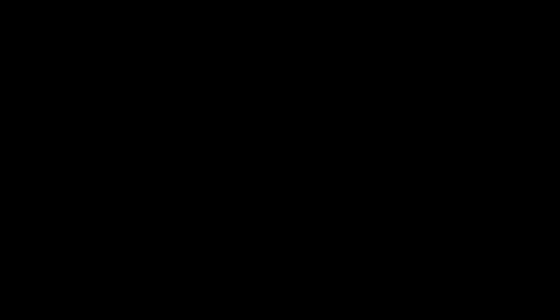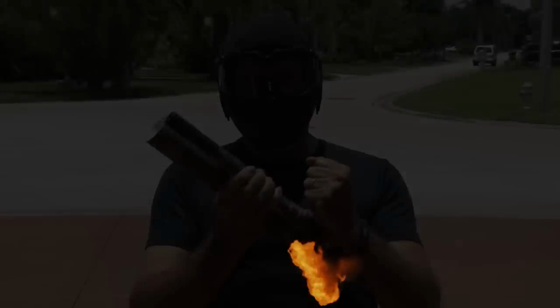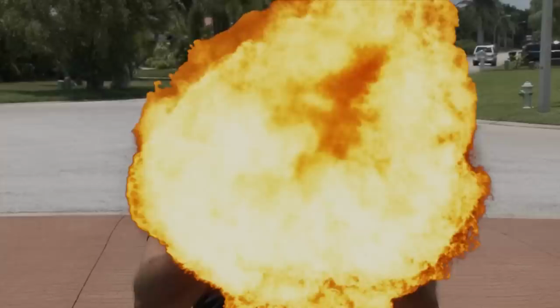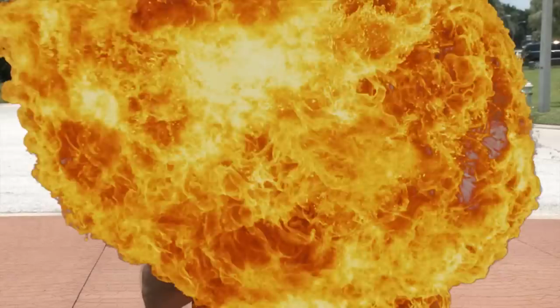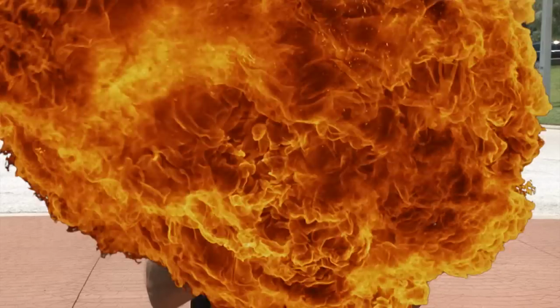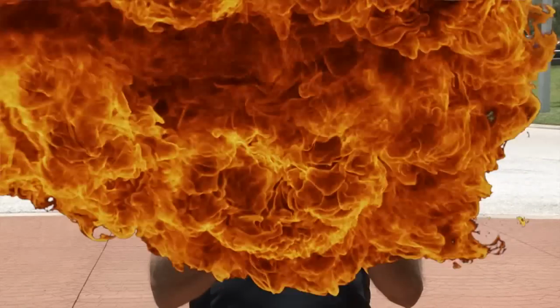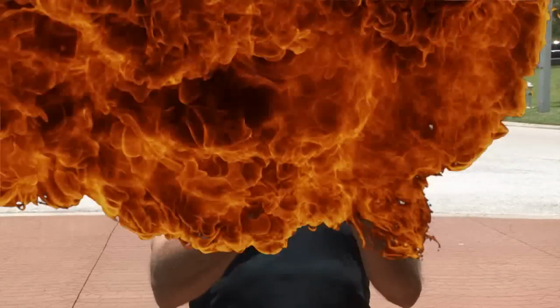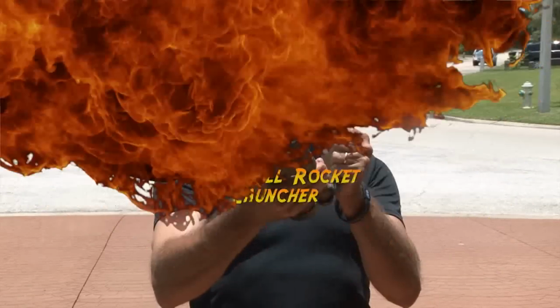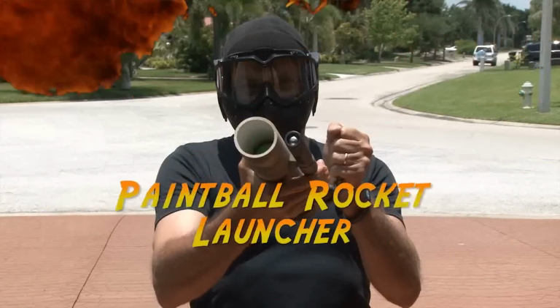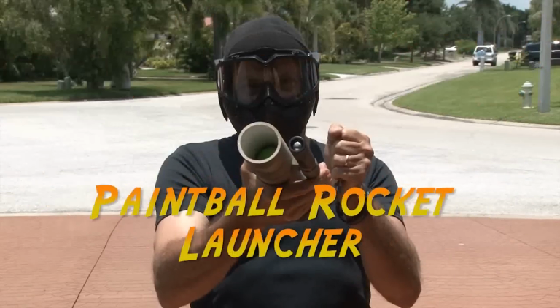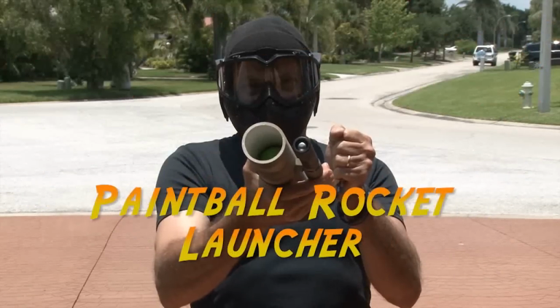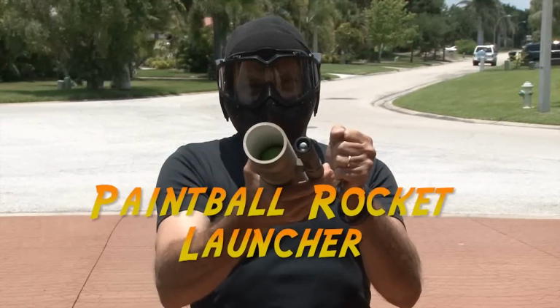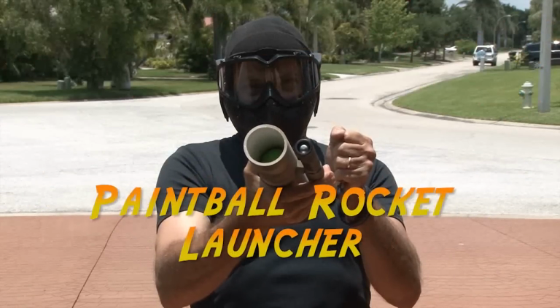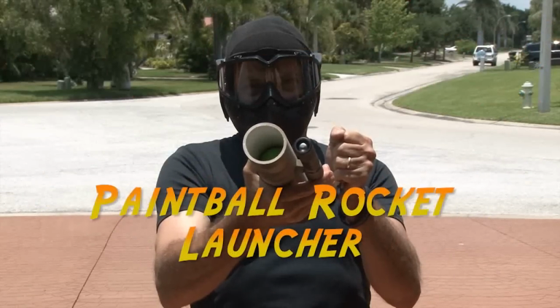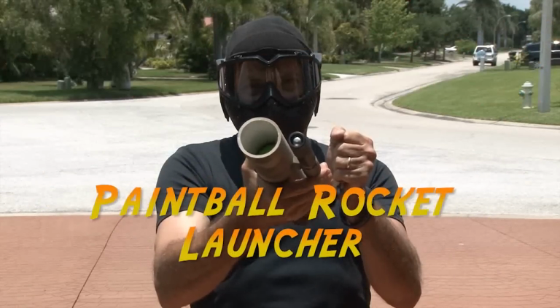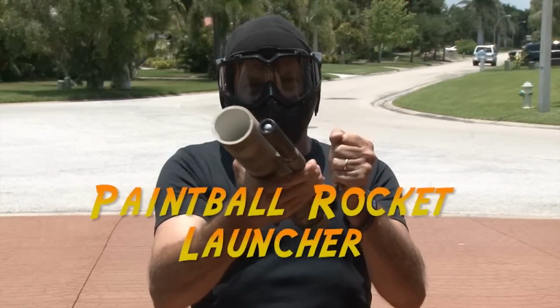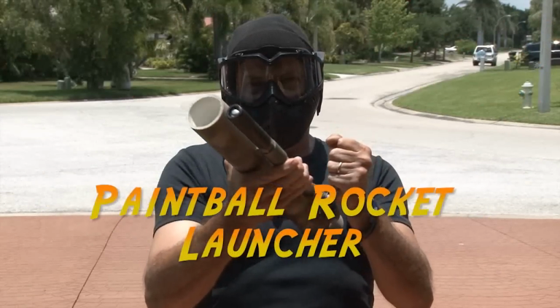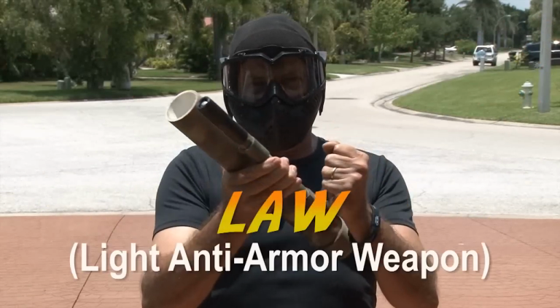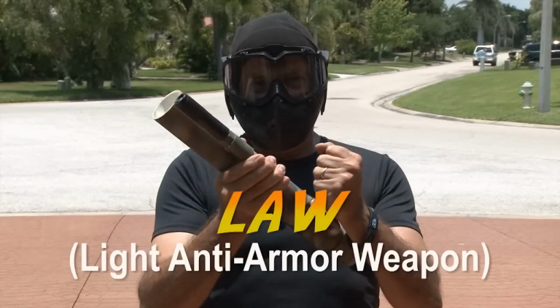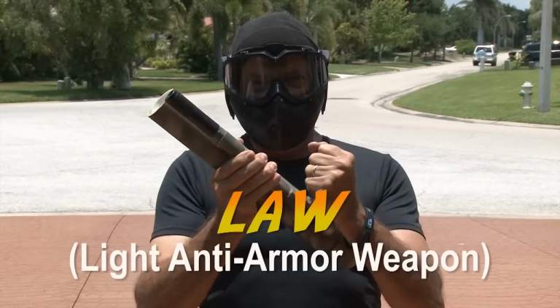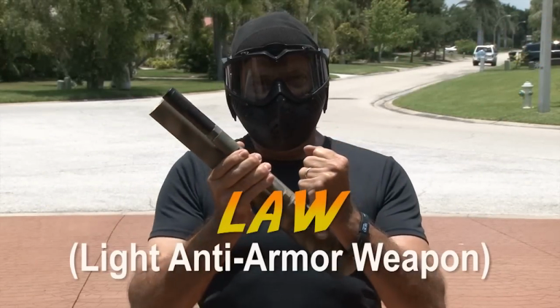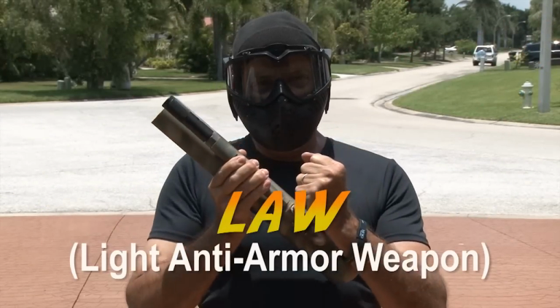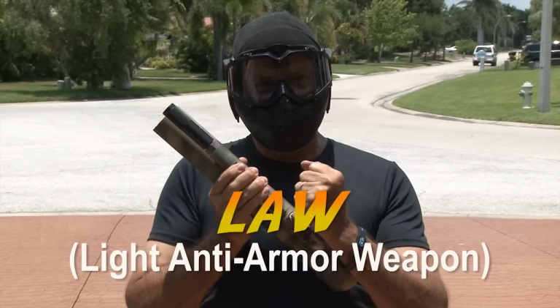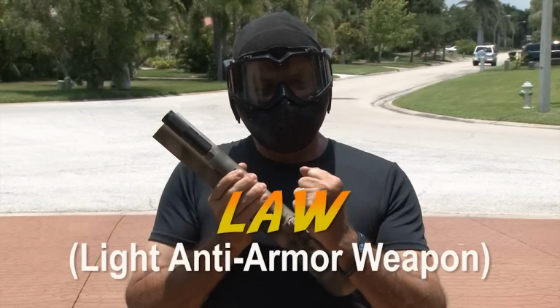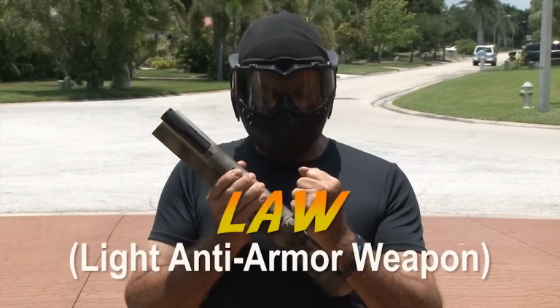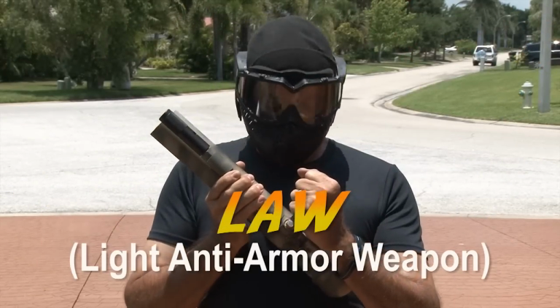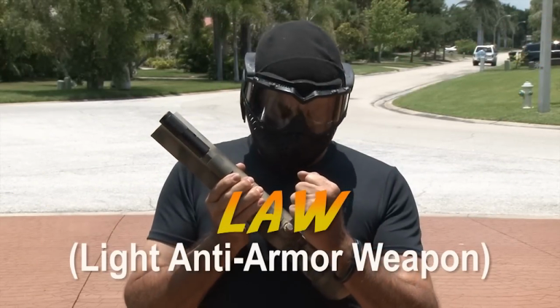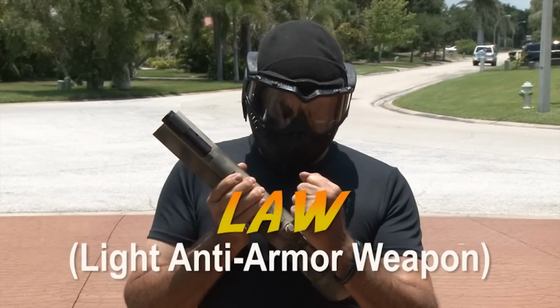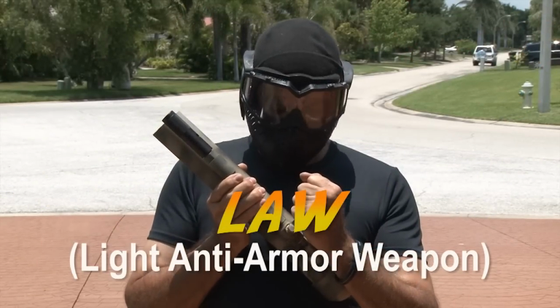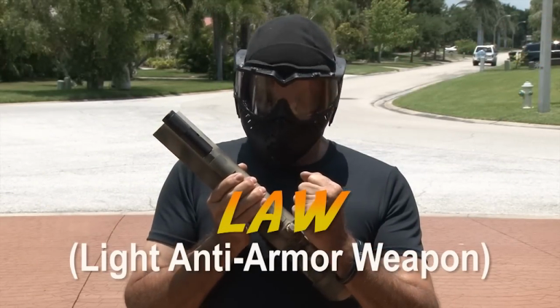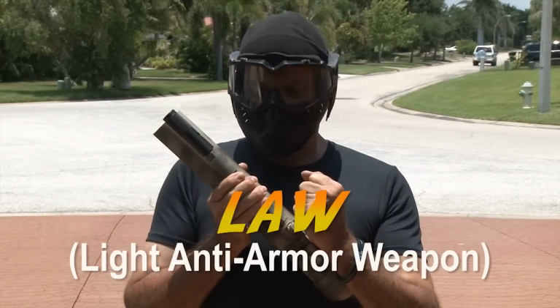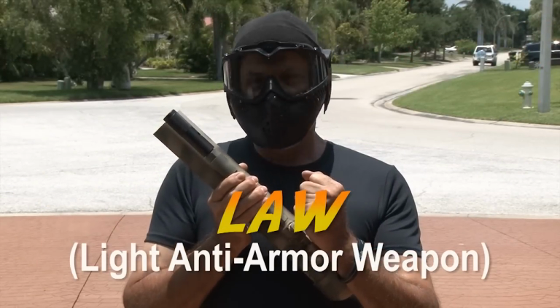It's time to make a Paintball Rocket Launcher — LAW, Light Anti-Armor Weapon.